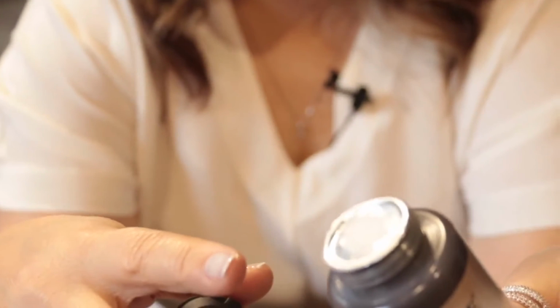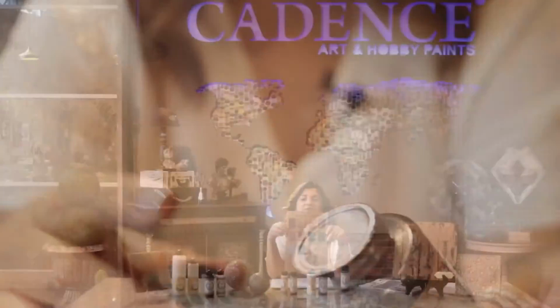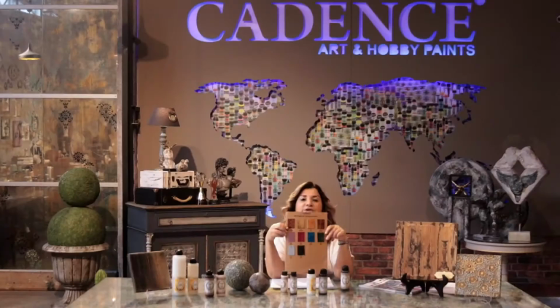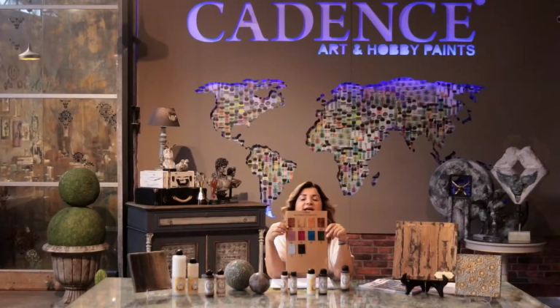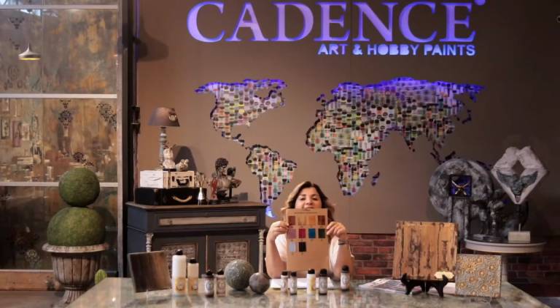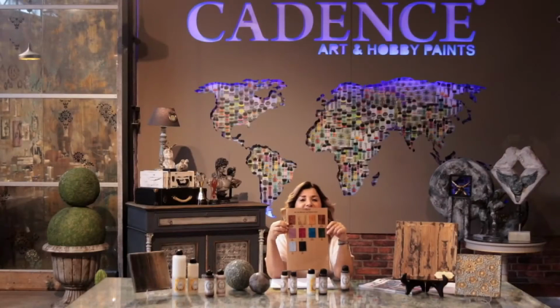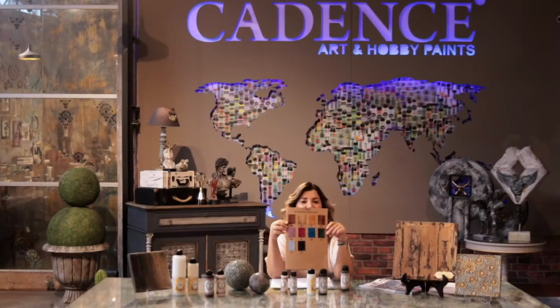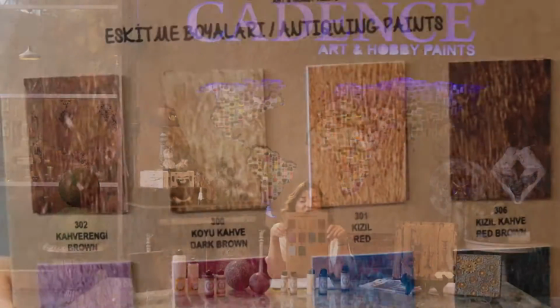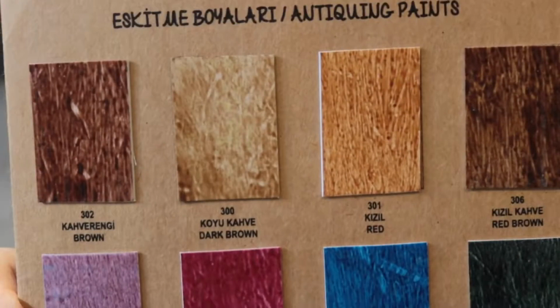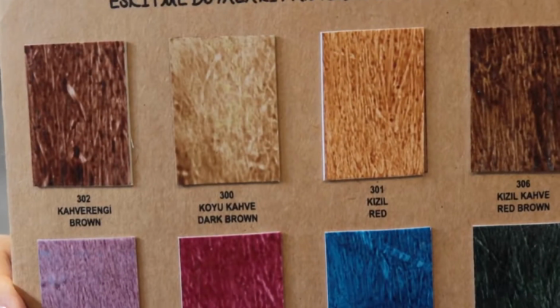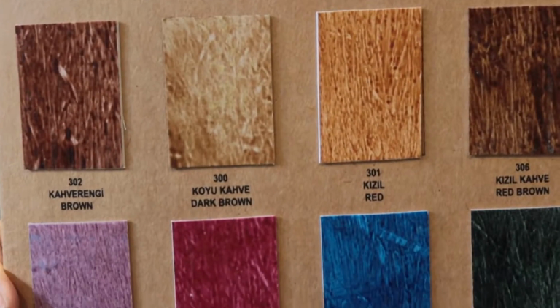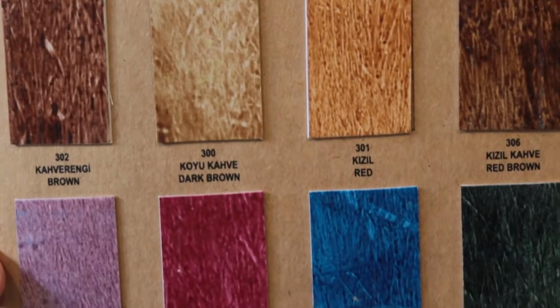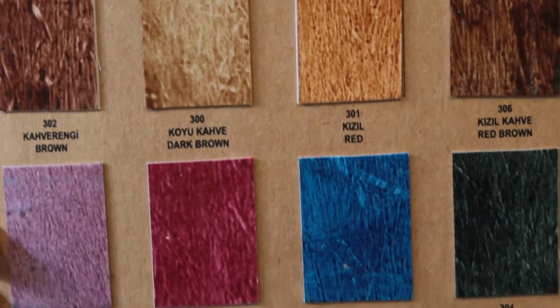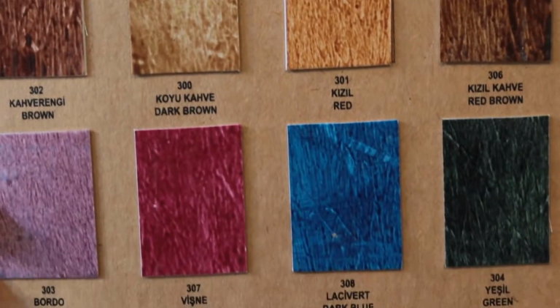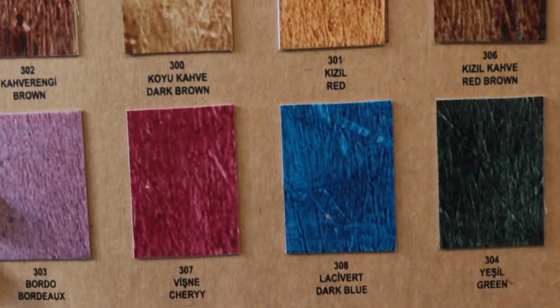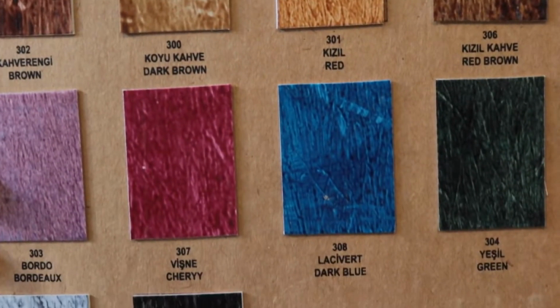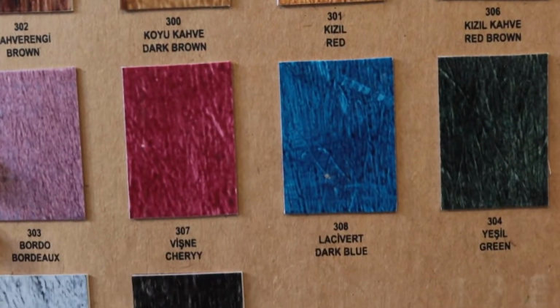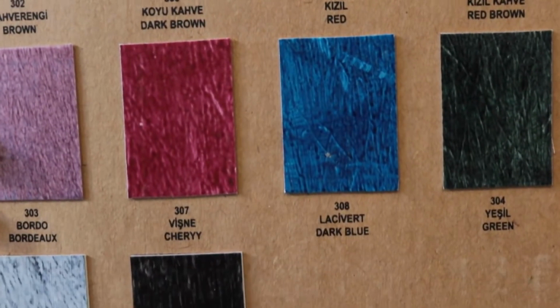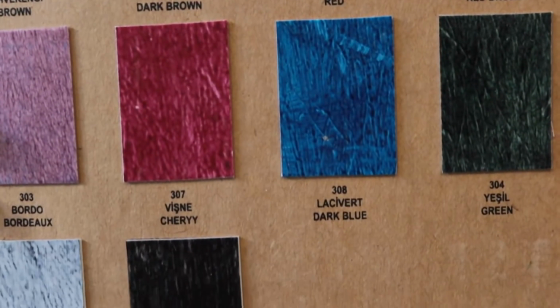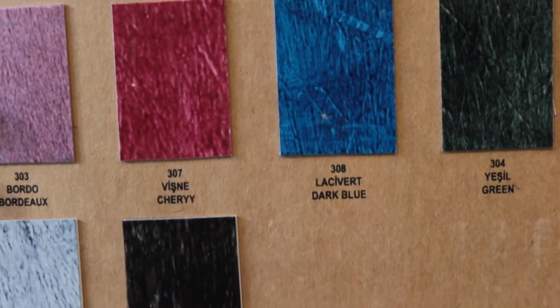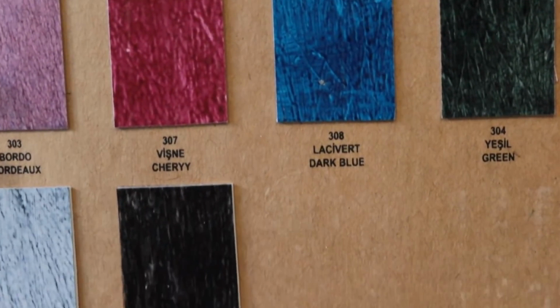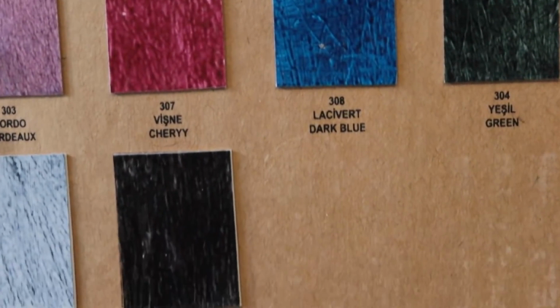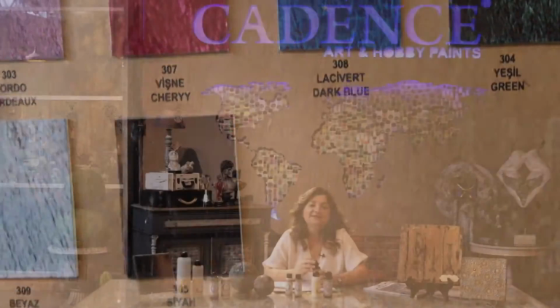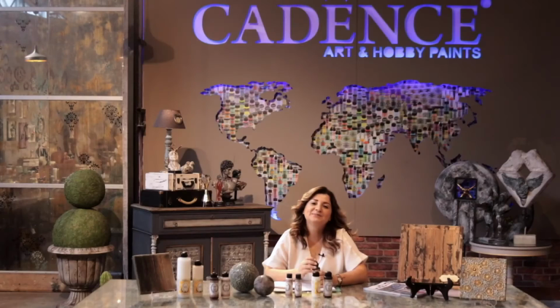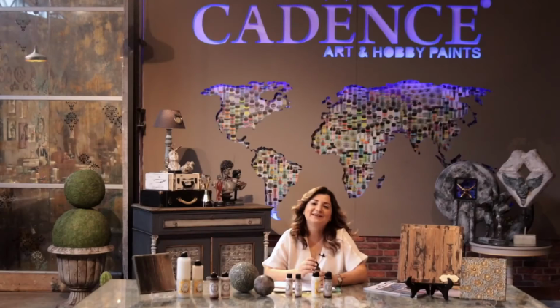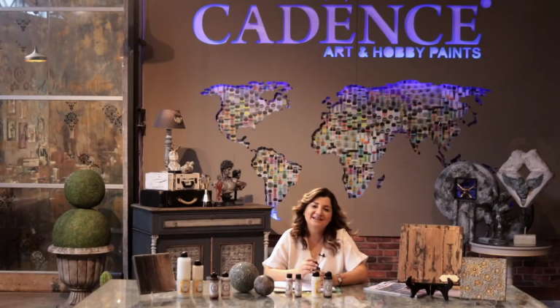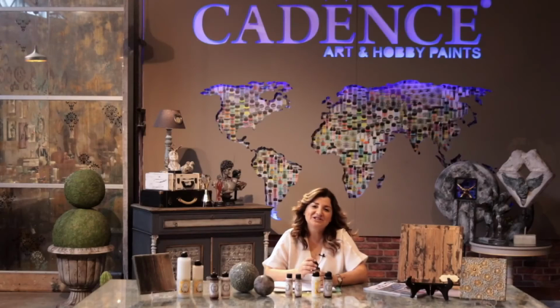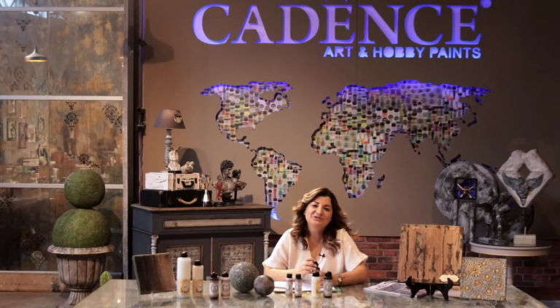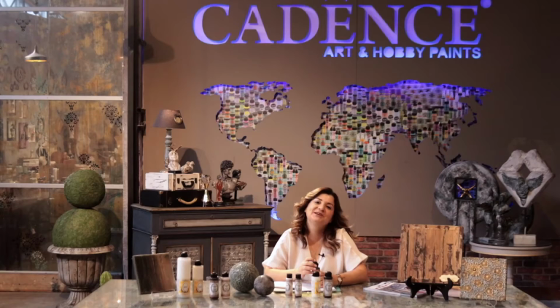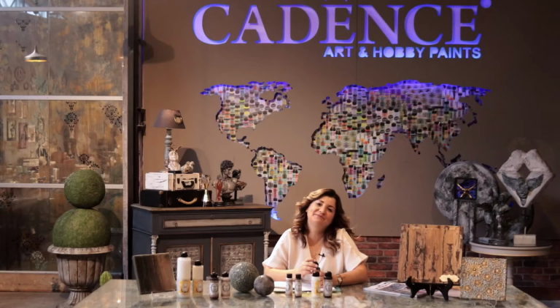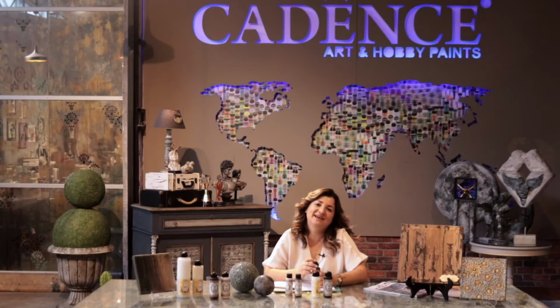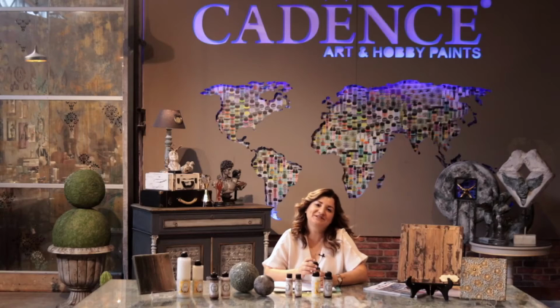Anti-queen has 10 color options, as you can see in this color chart. Now, let's pay attention to the application.